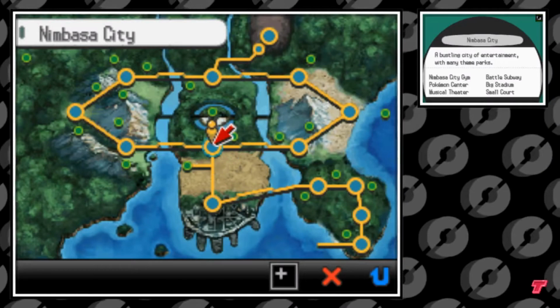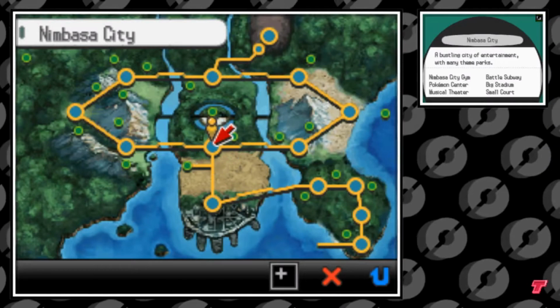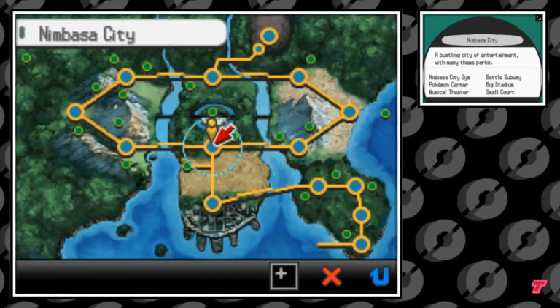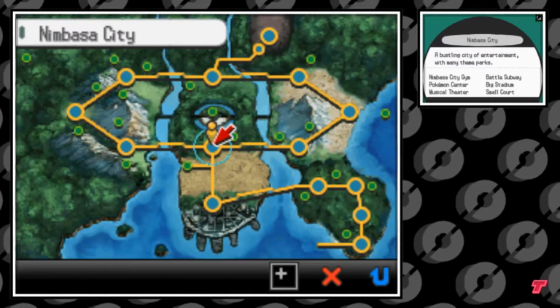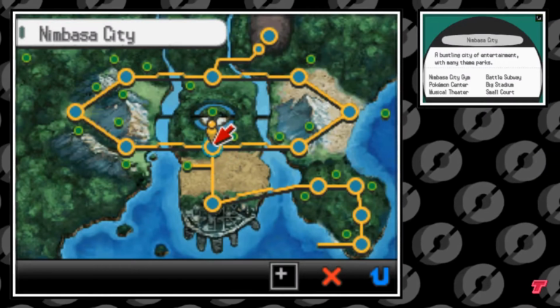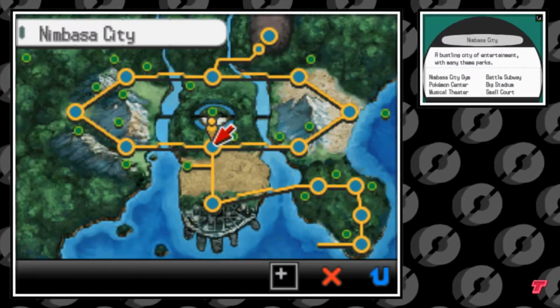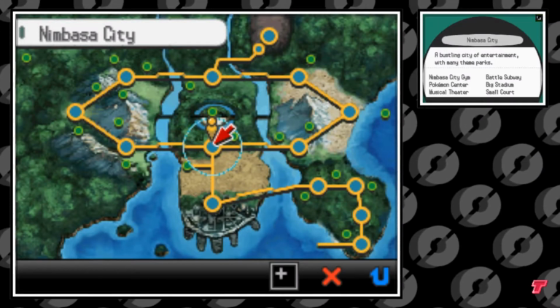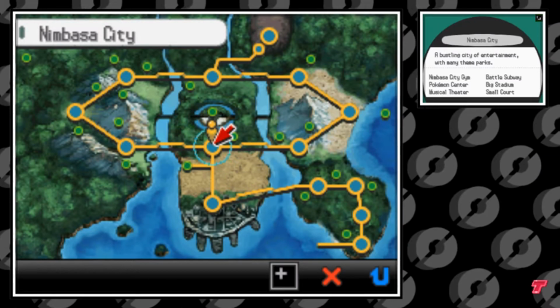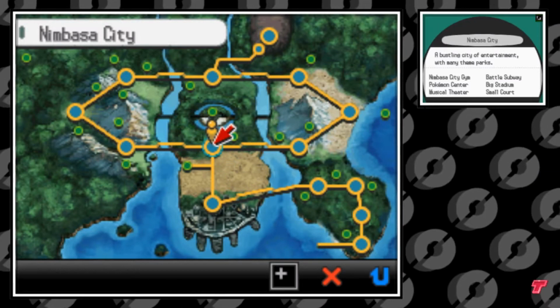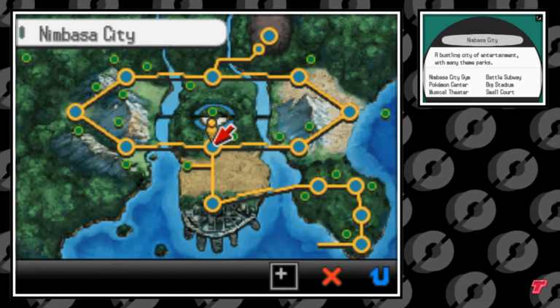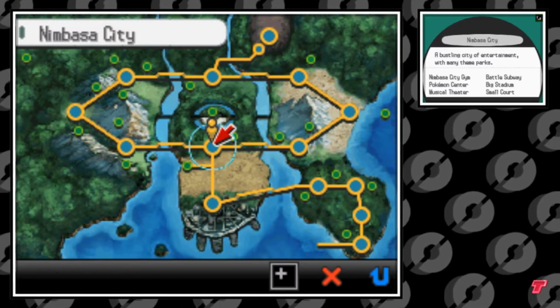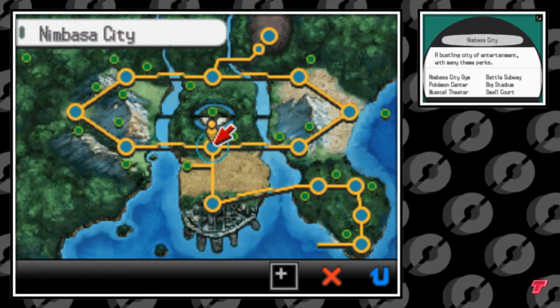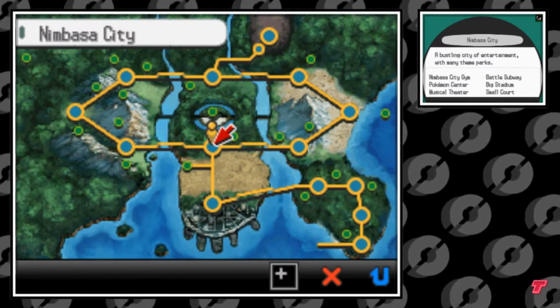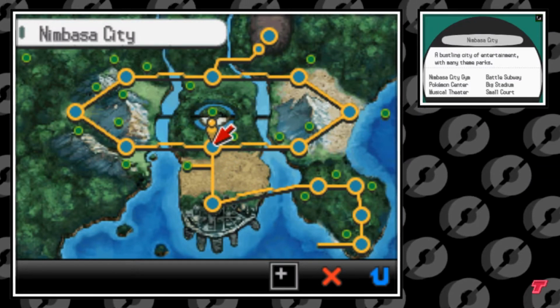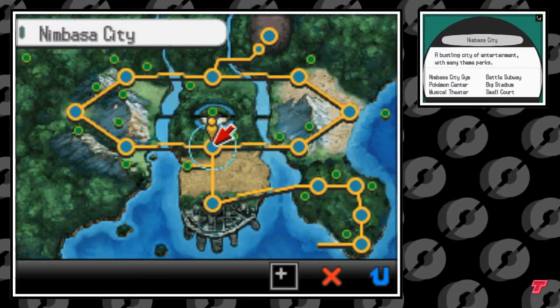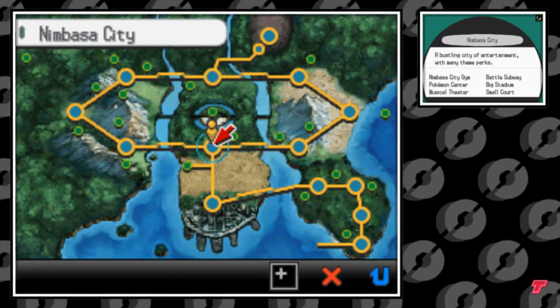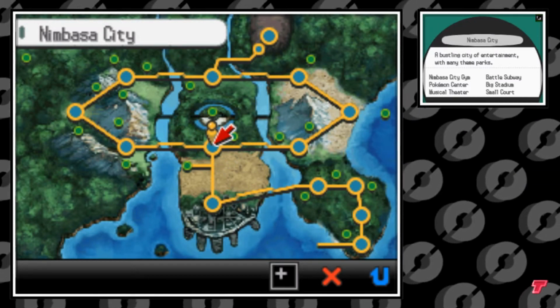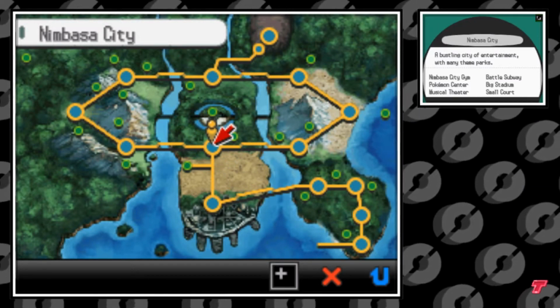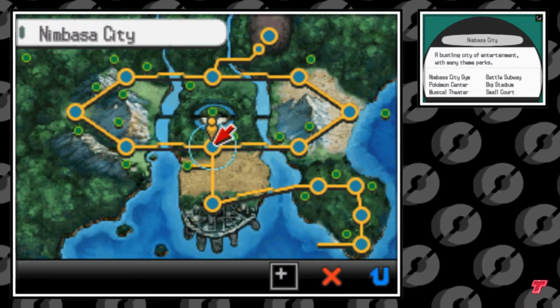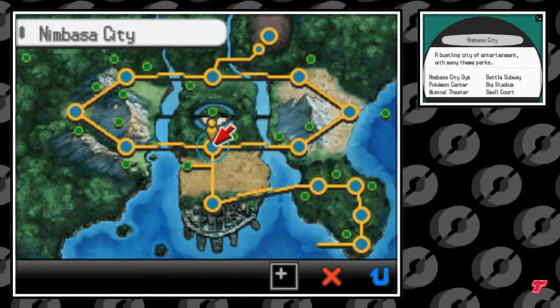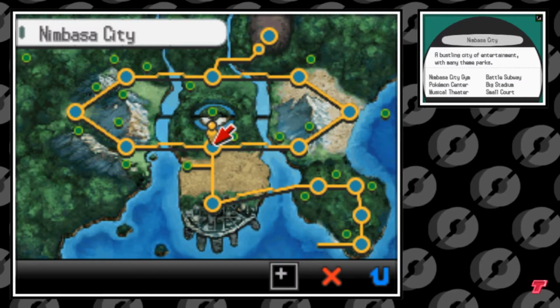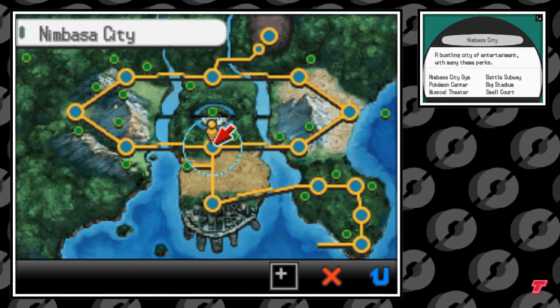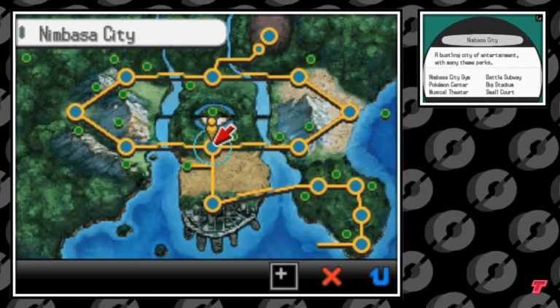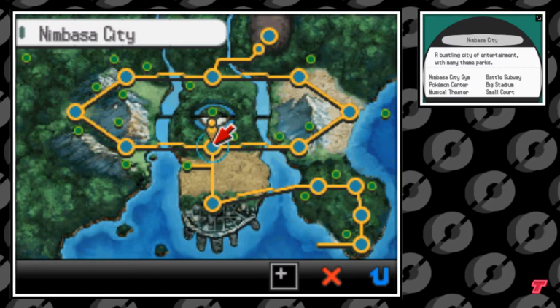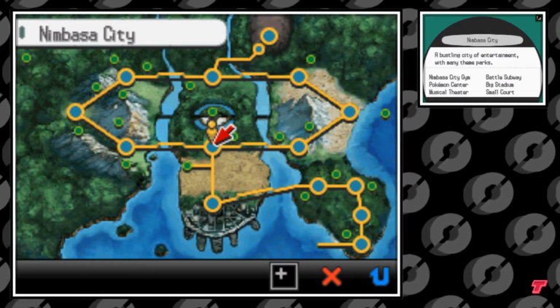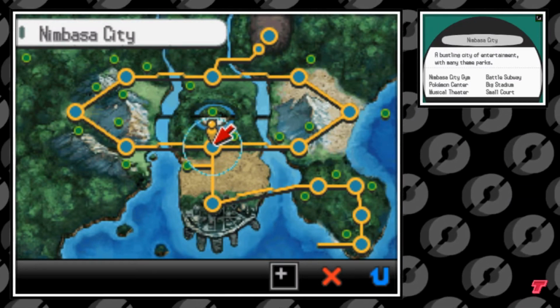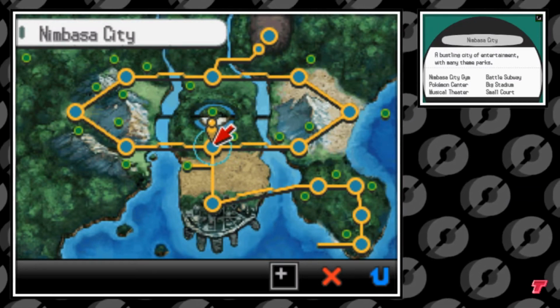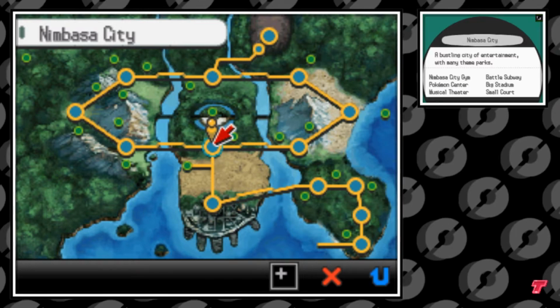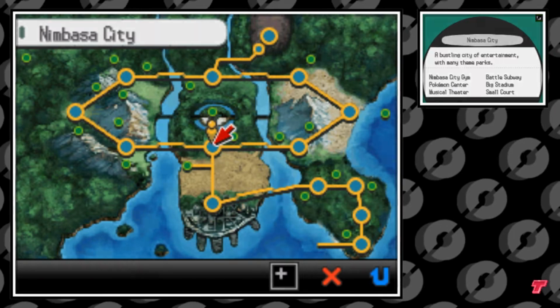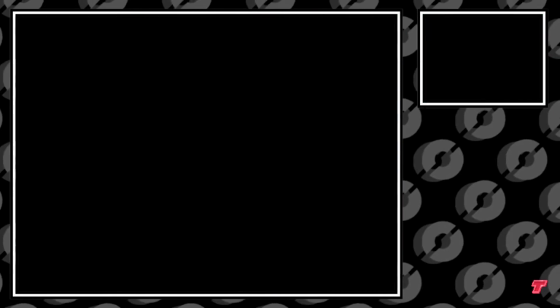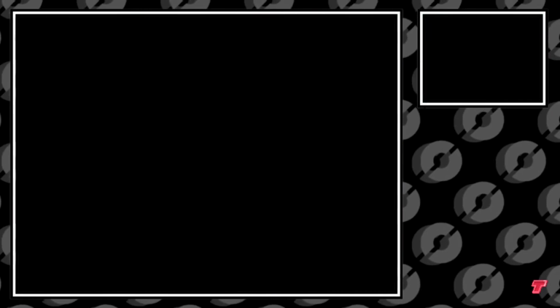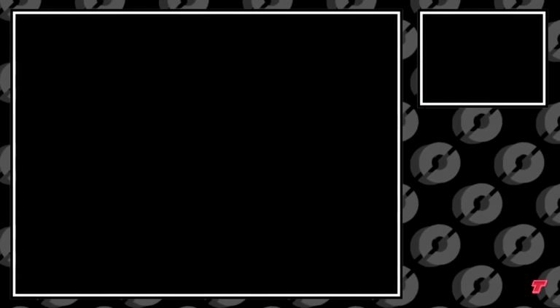Hello, everybody. It's the Techno Trainer here. Today, I'm going to show you how to get TM51 Ally Switch in Pokémon Black and White.